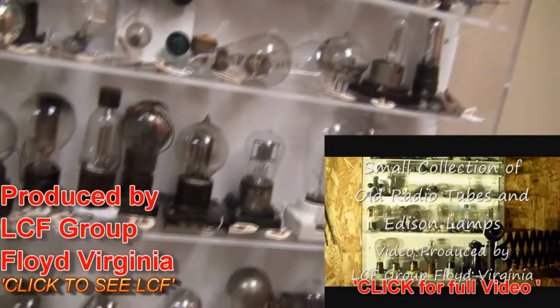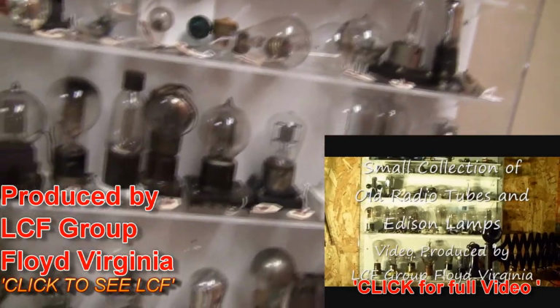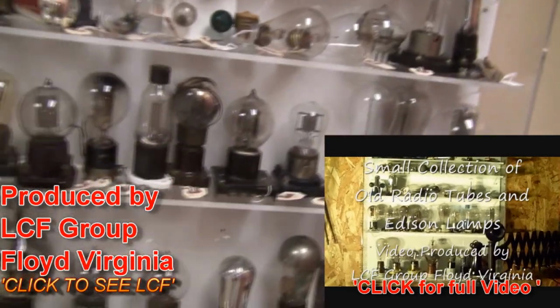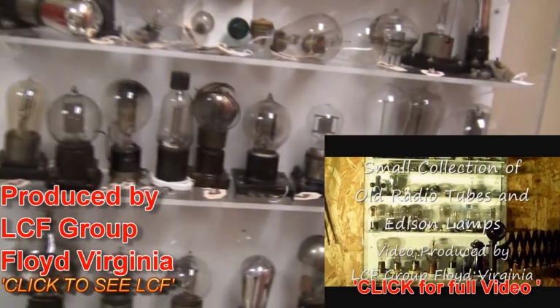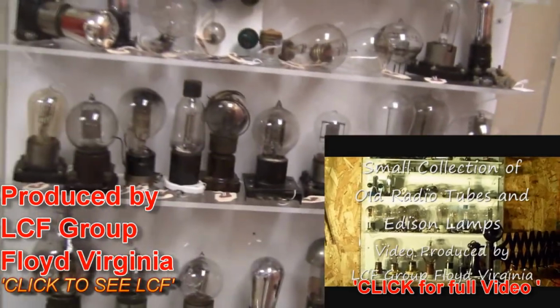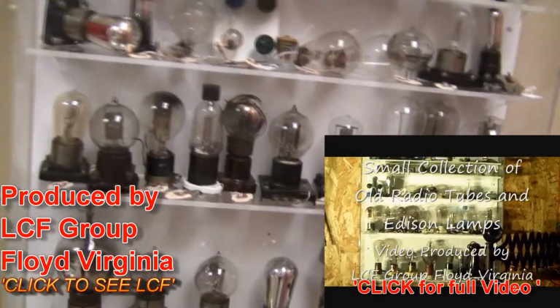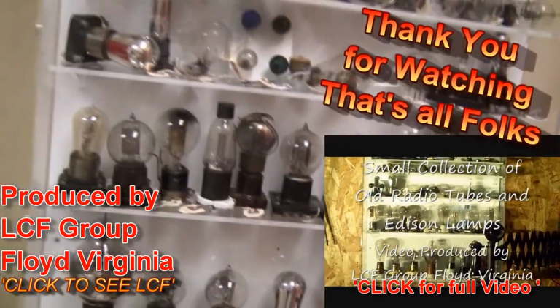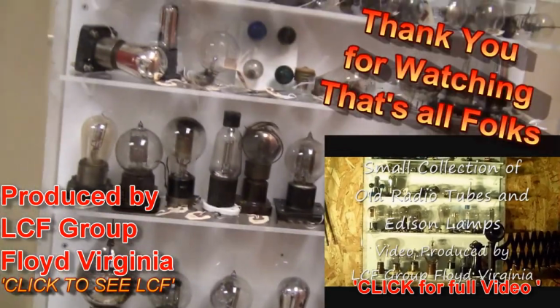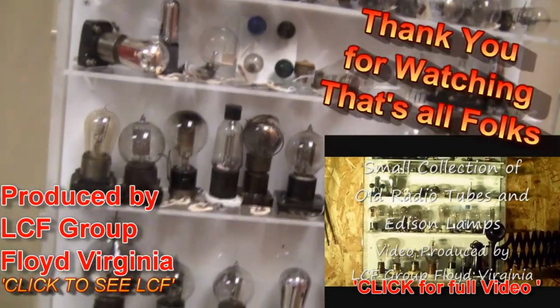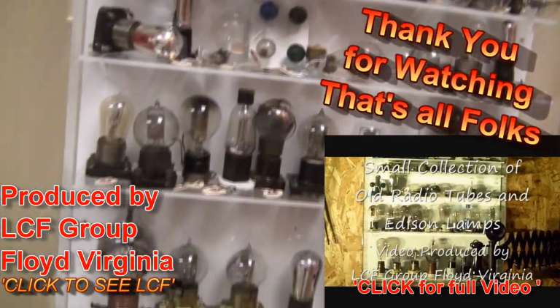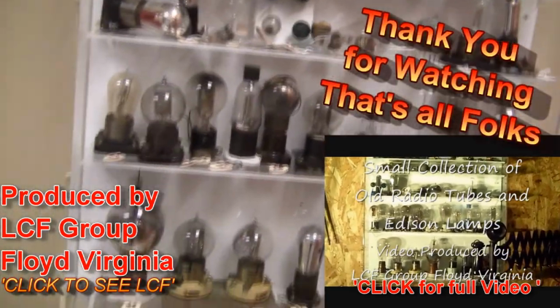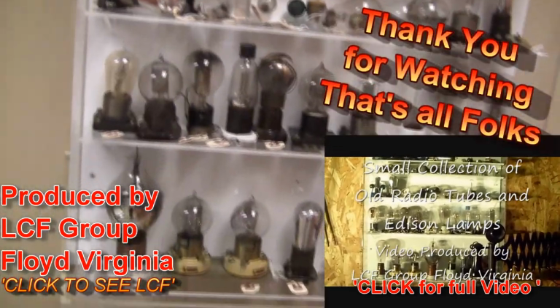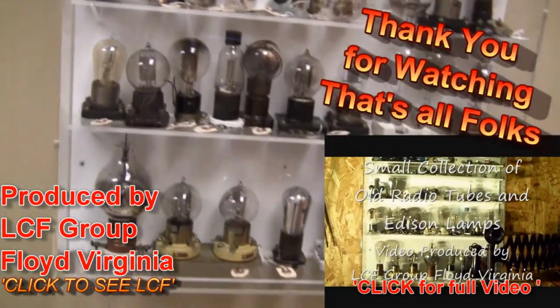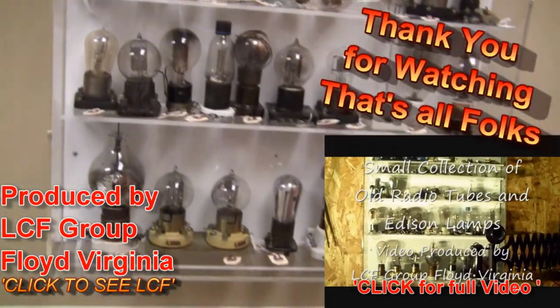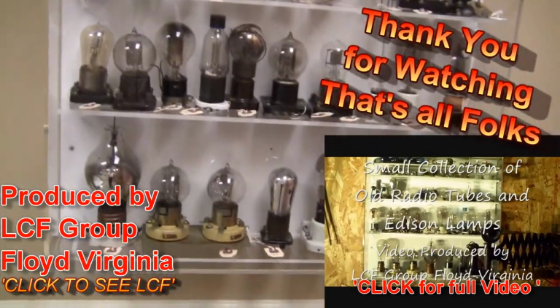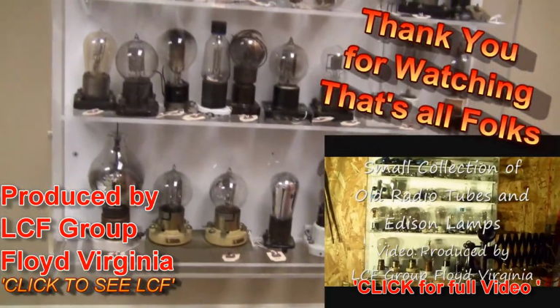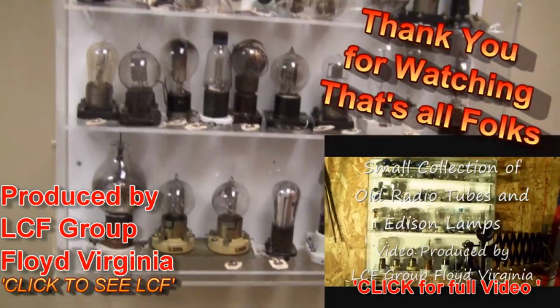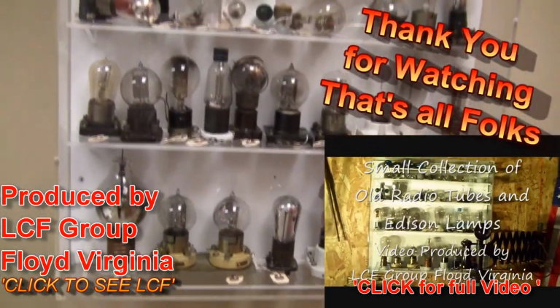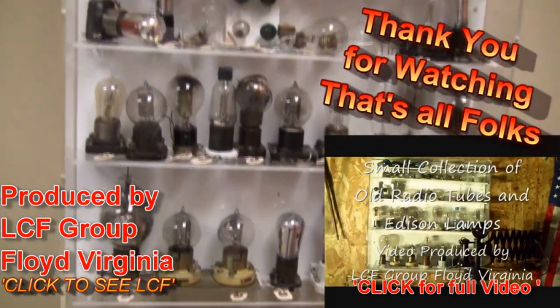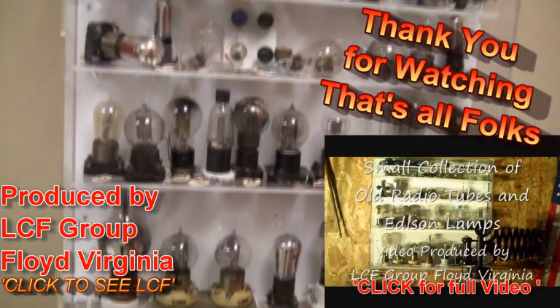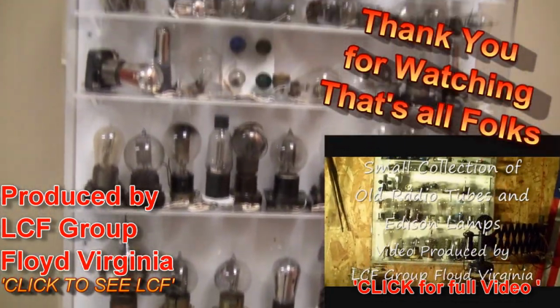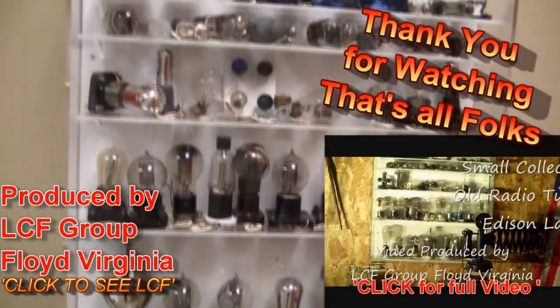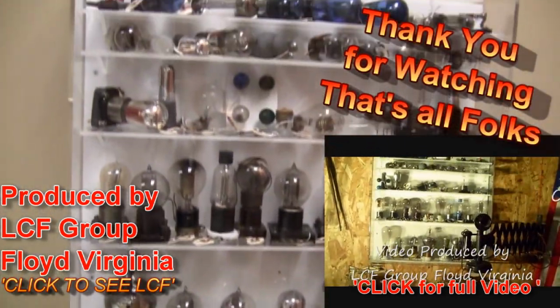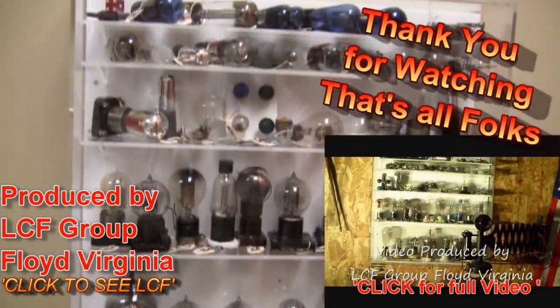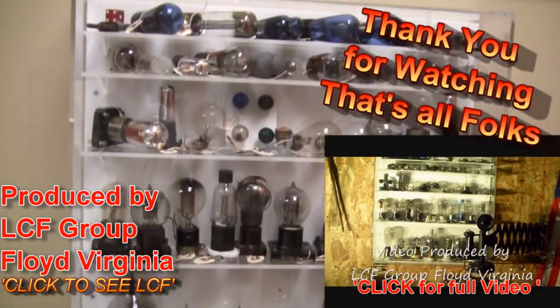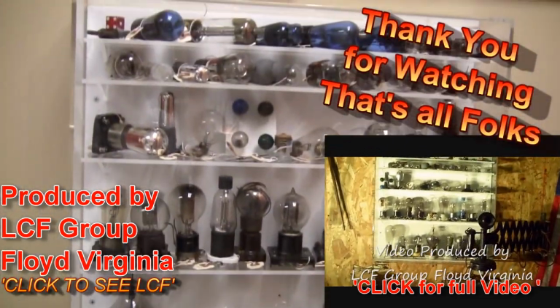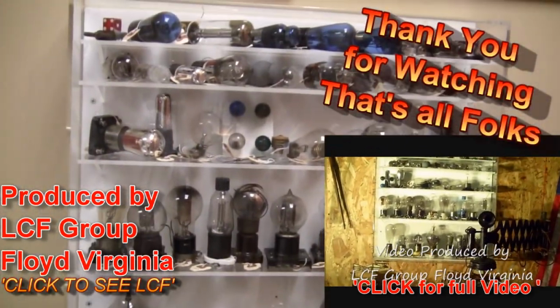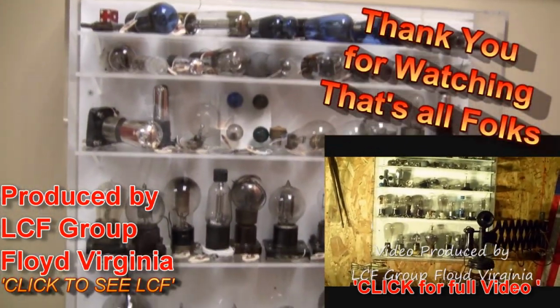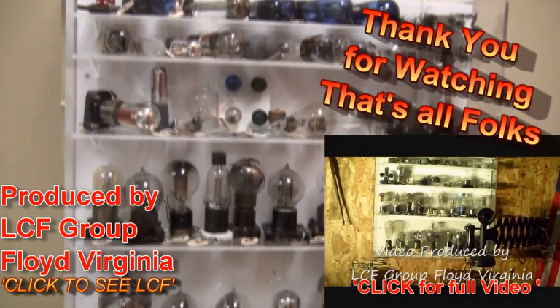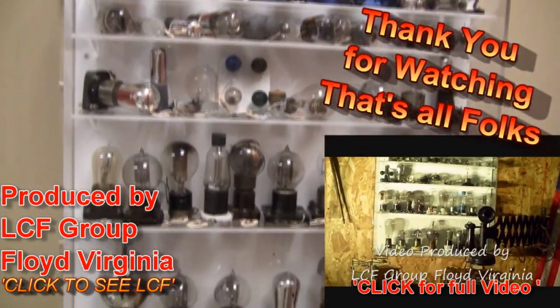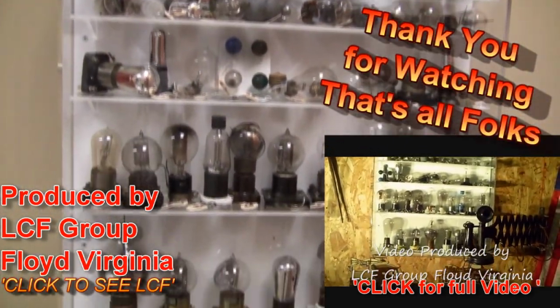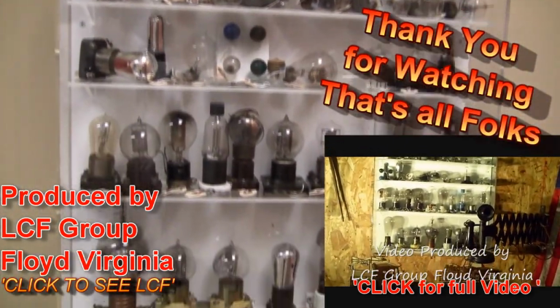You can see a whole video on this collection if you'd like. It's a very interesting collection of old tubes in the sandbox.